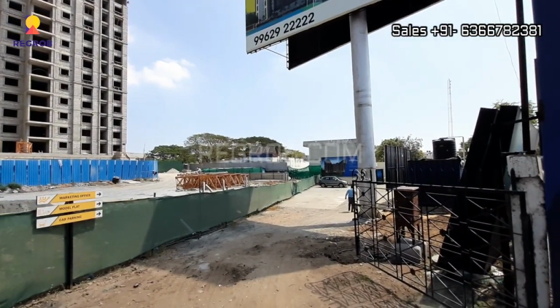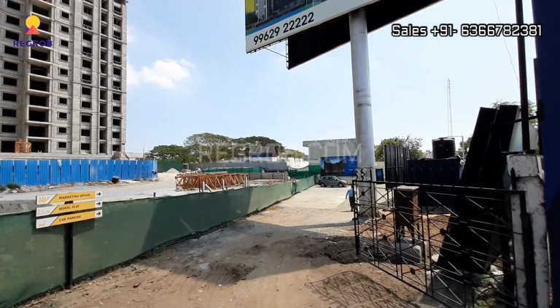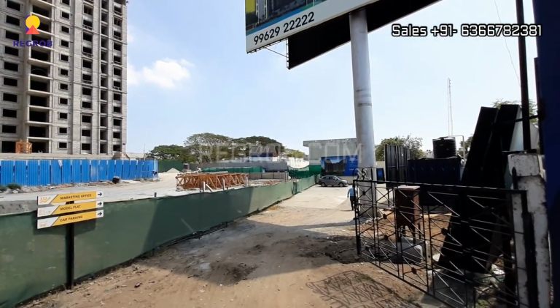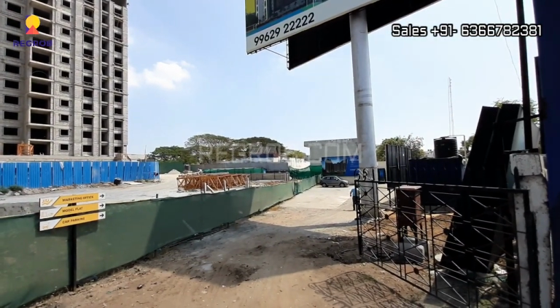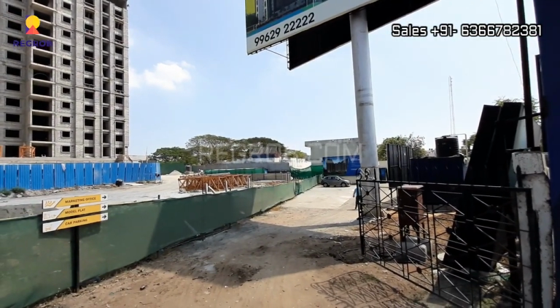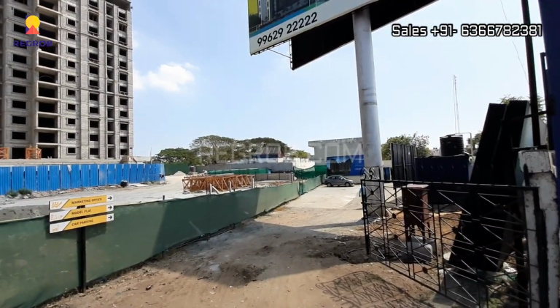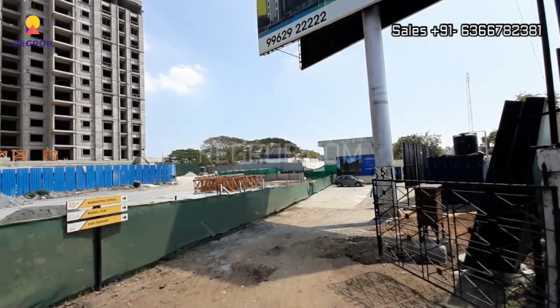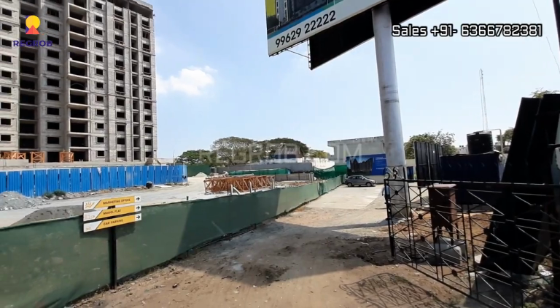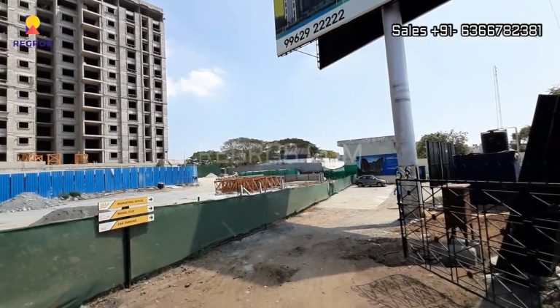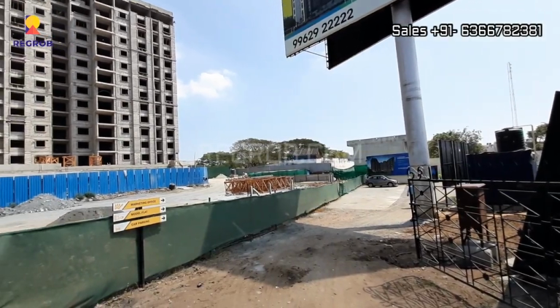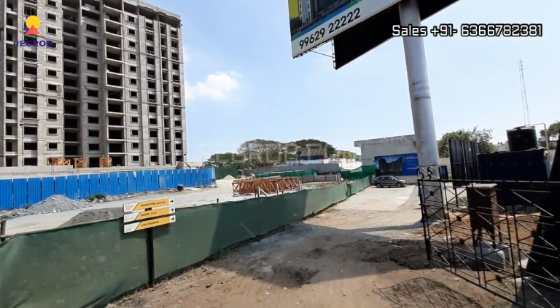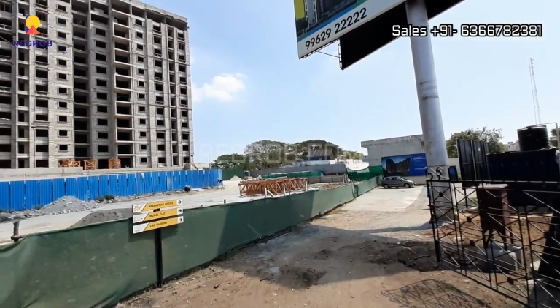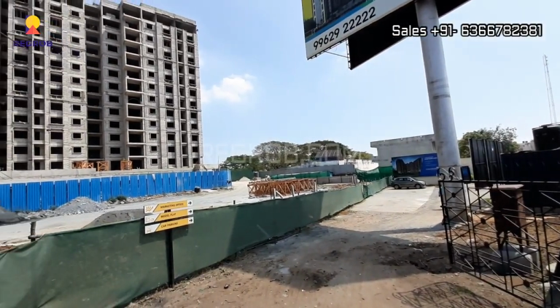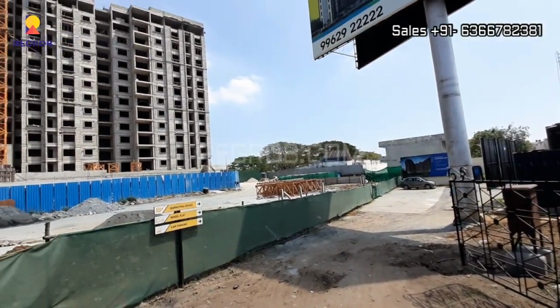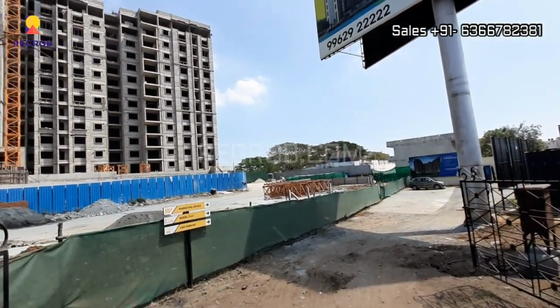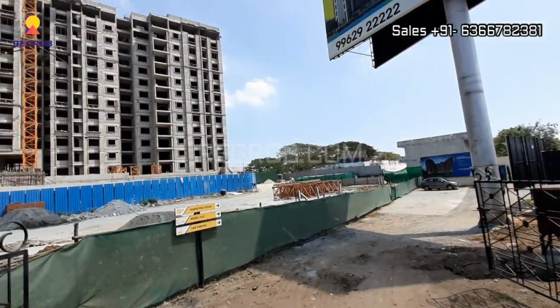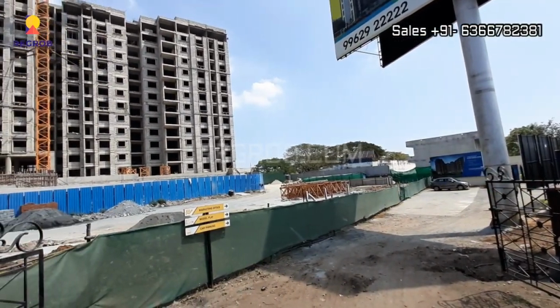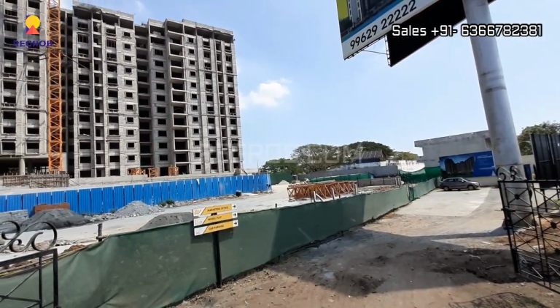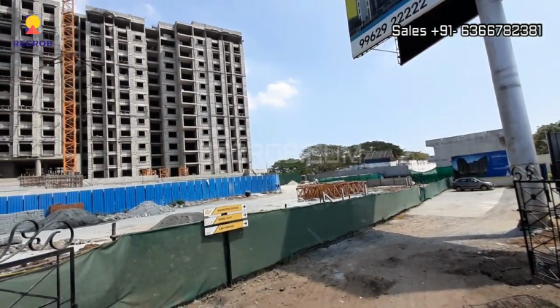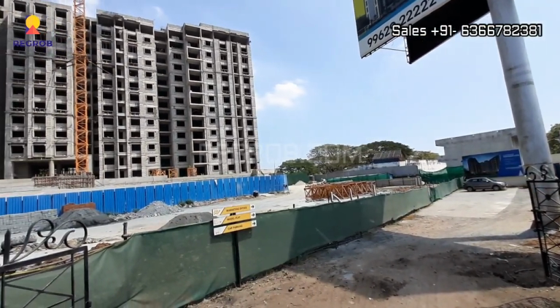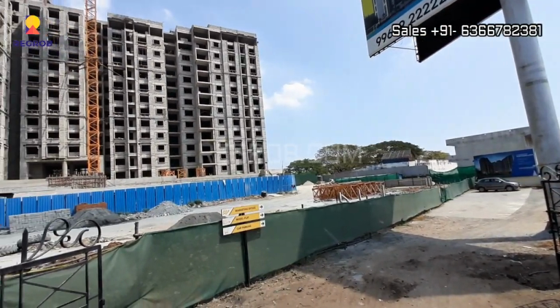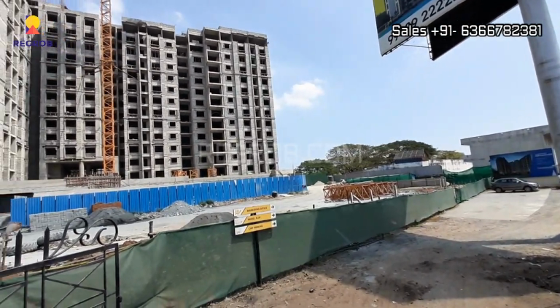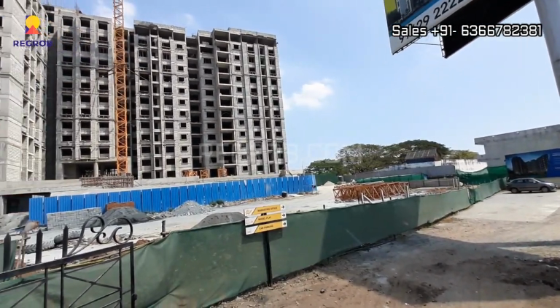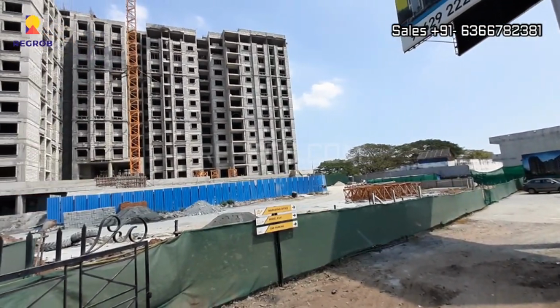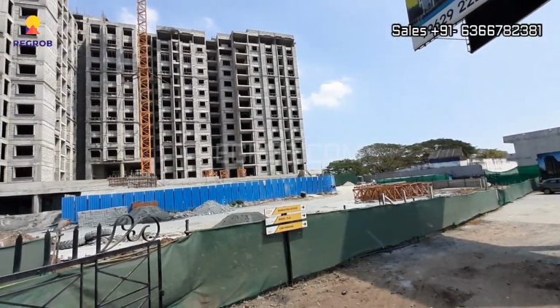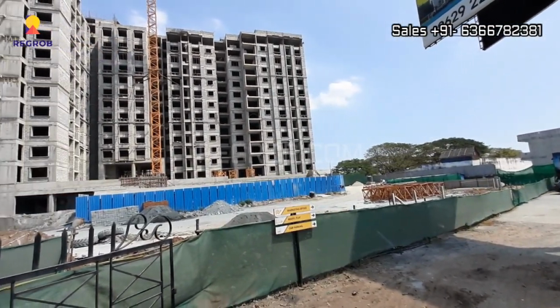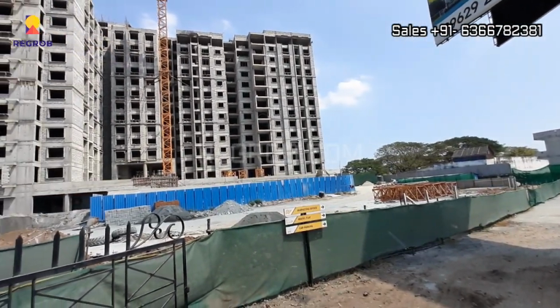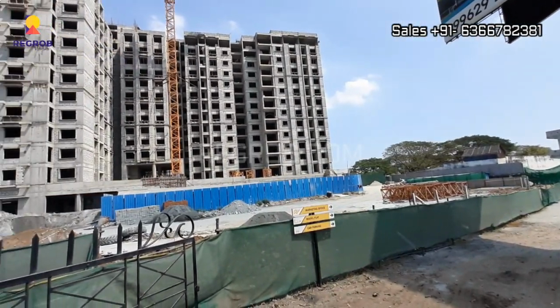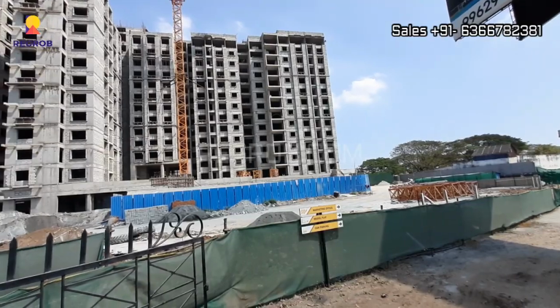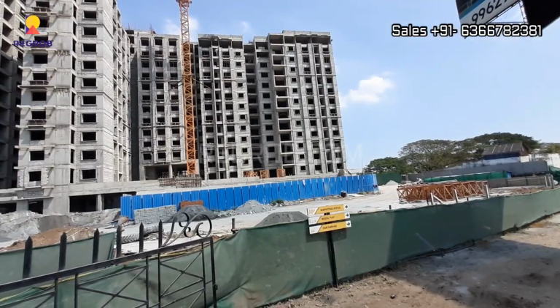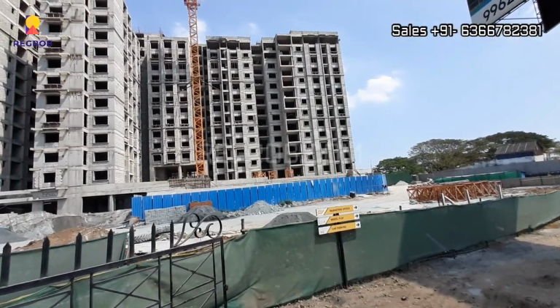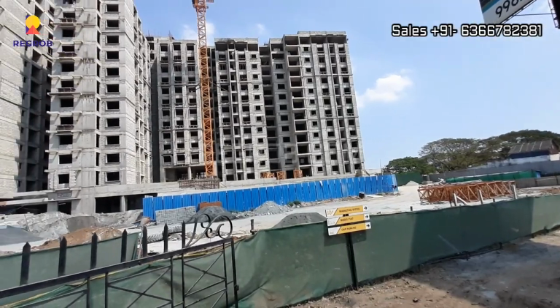It's an under-construction project and the construction work is going on in full swing. Here you can take the exterior view of the project towers.